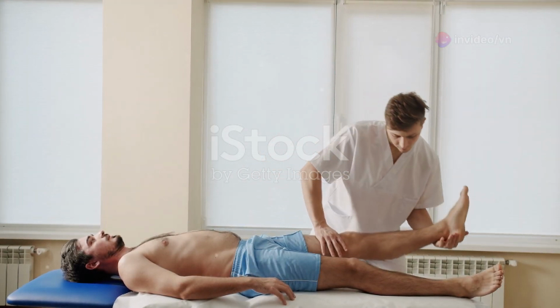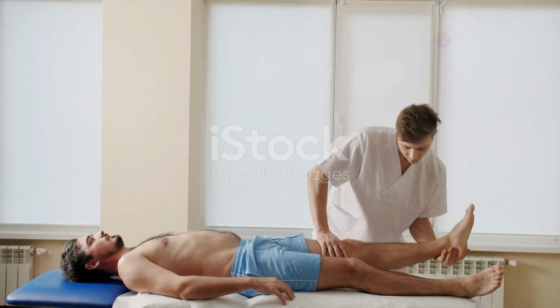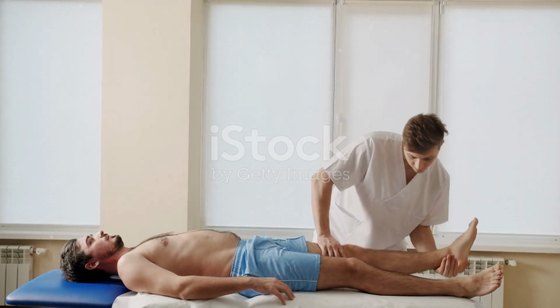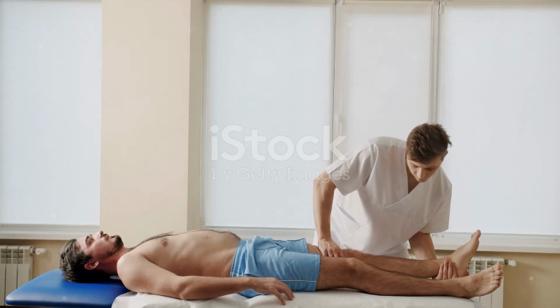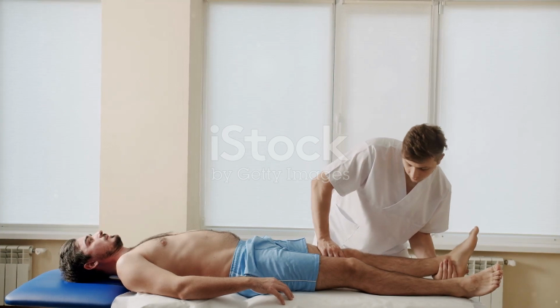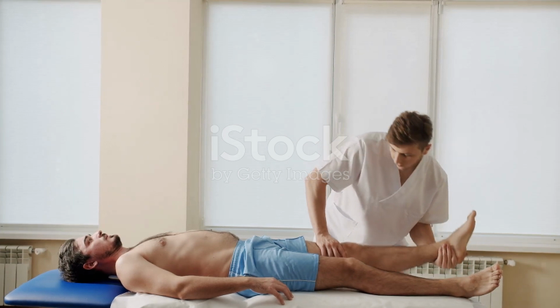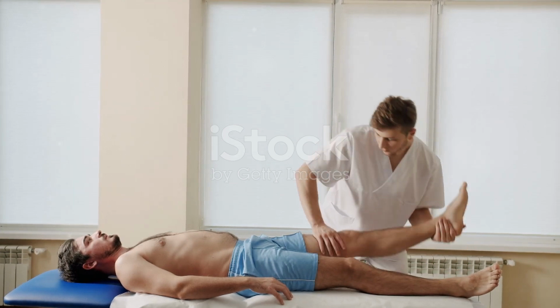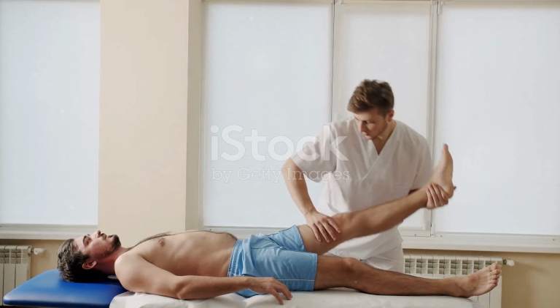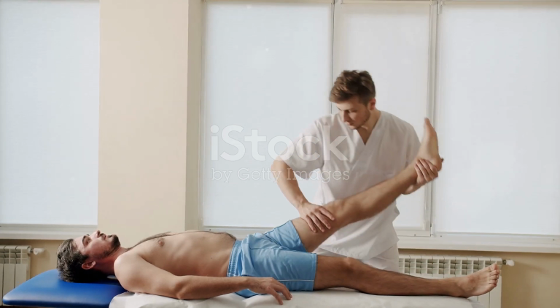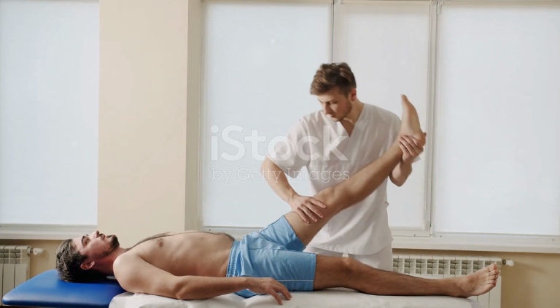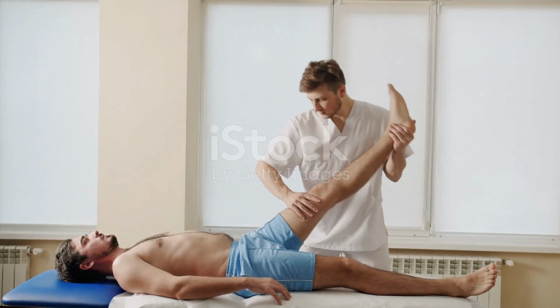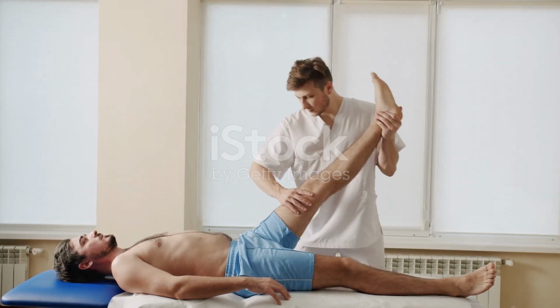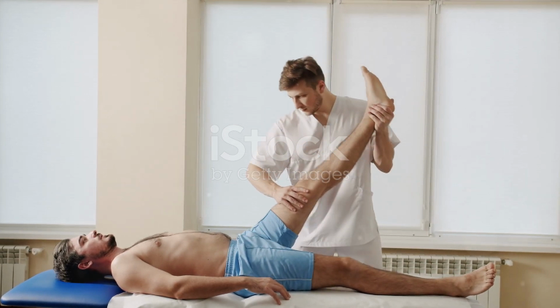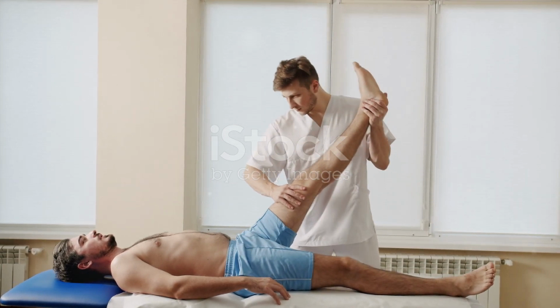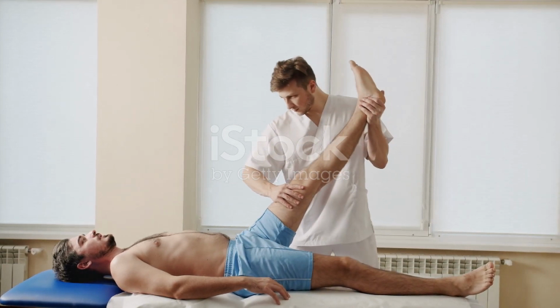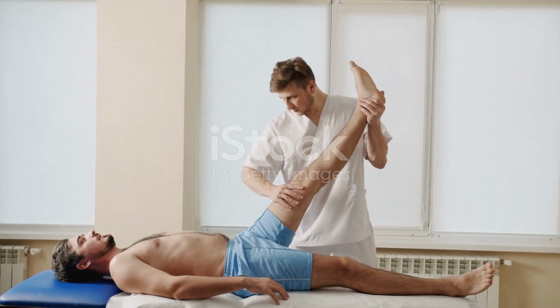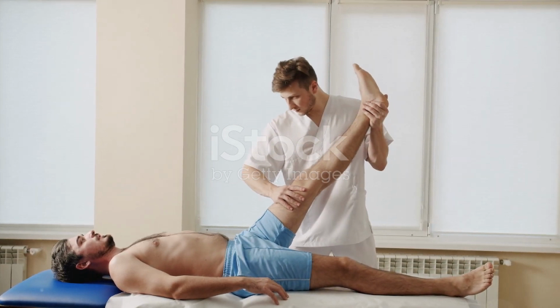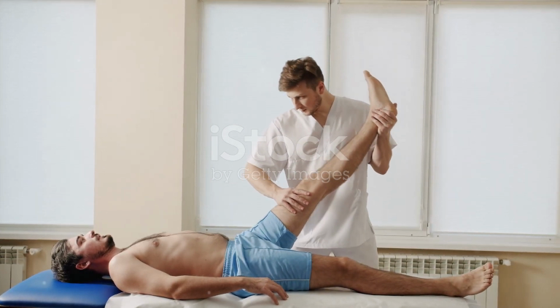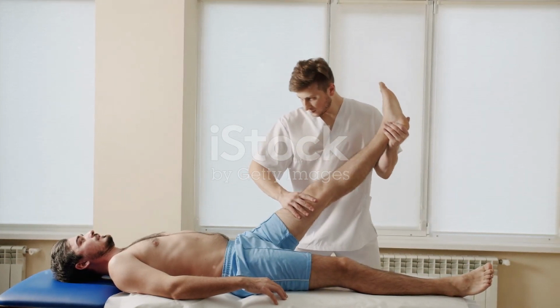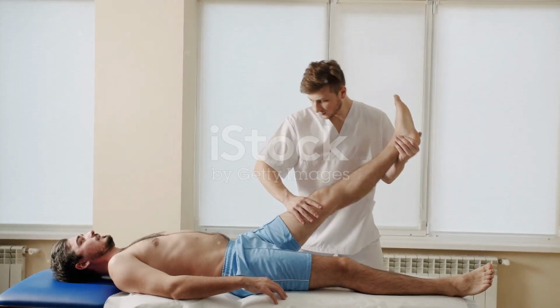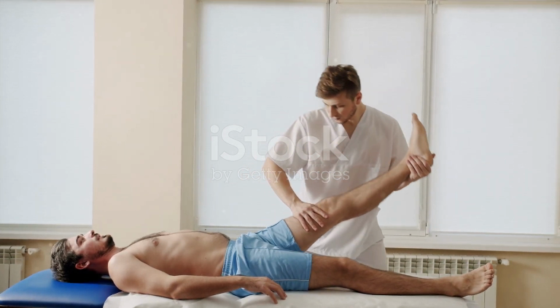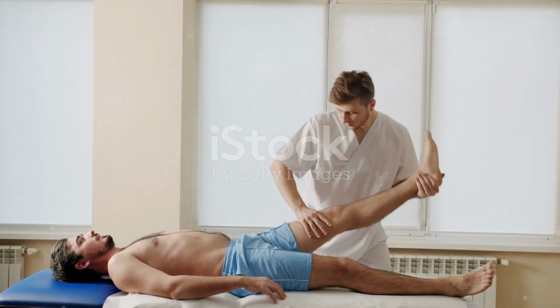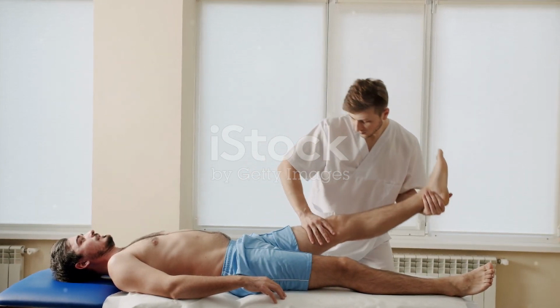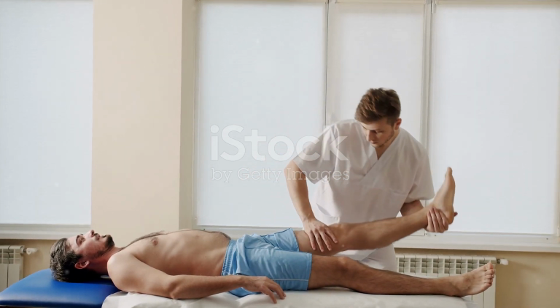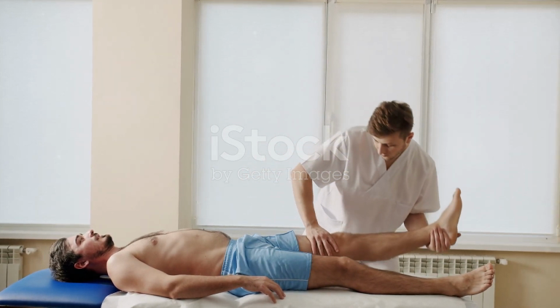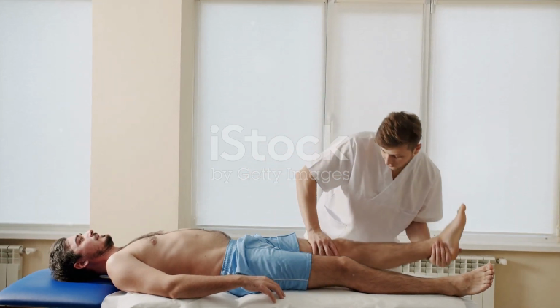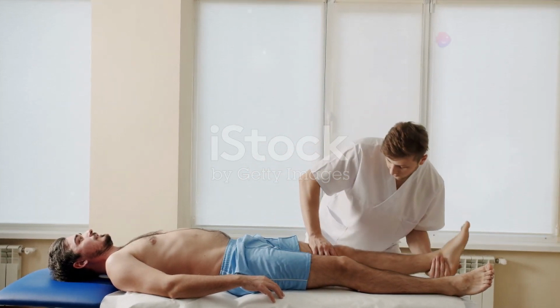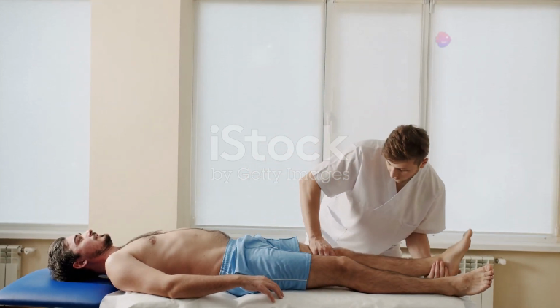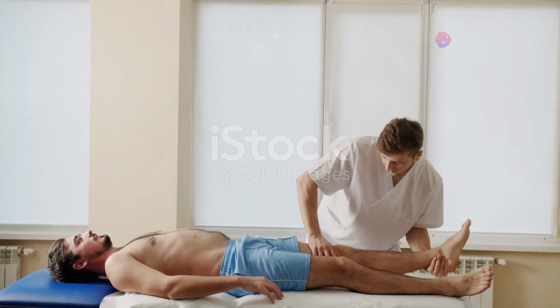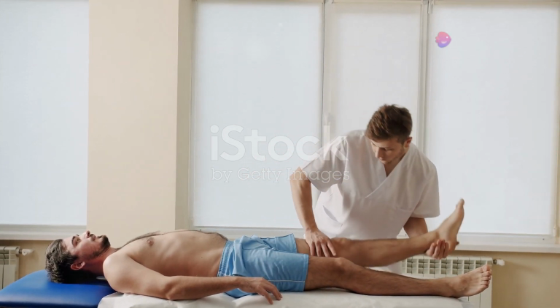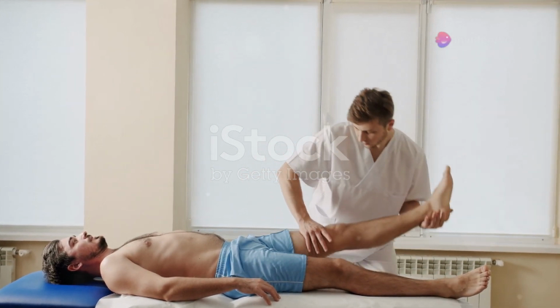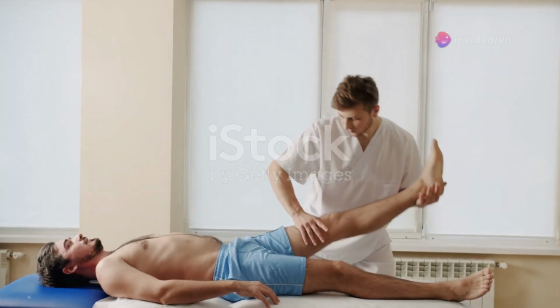Post-vasectomy pain syndrome is a chronic scrotal pain condition, the cause of which is unknown. It might be related to infection or stress. The pain is often dull and persistent.